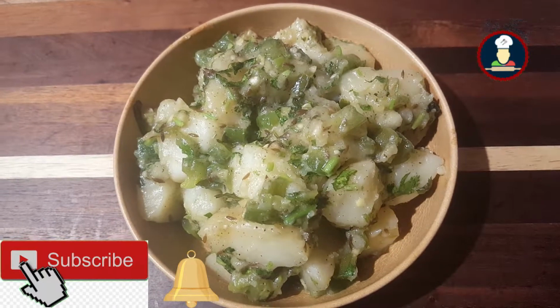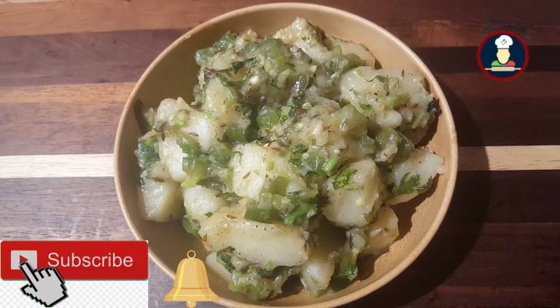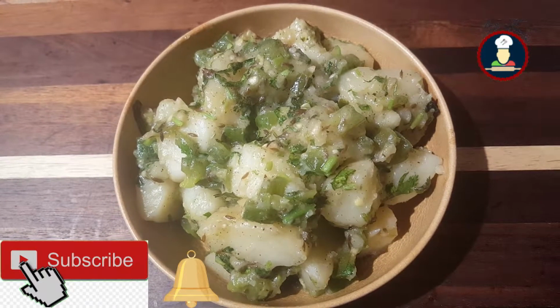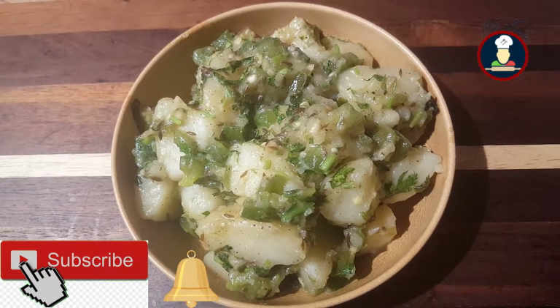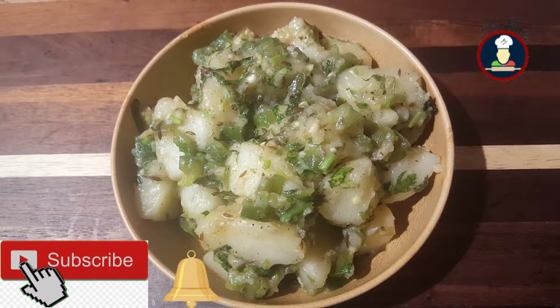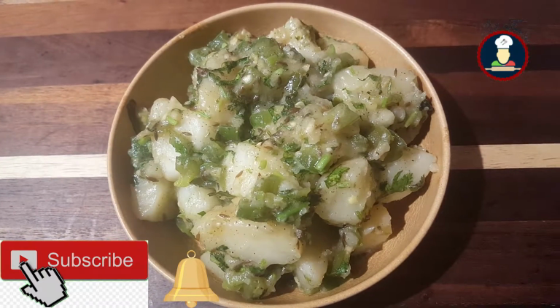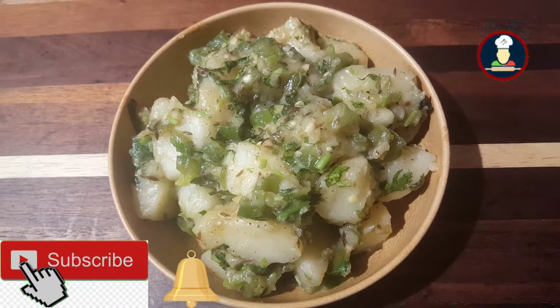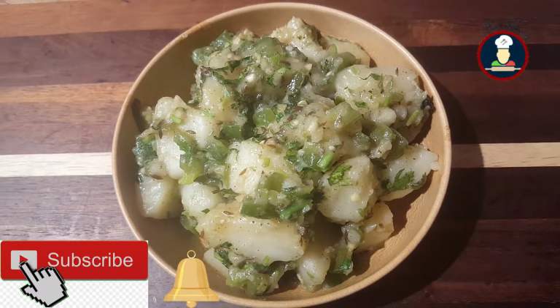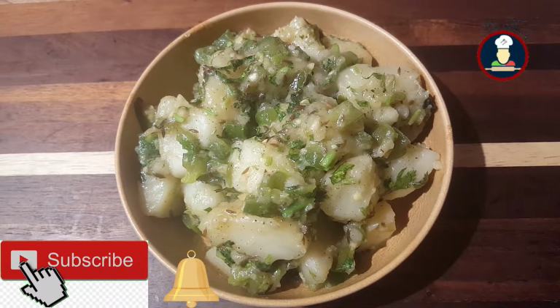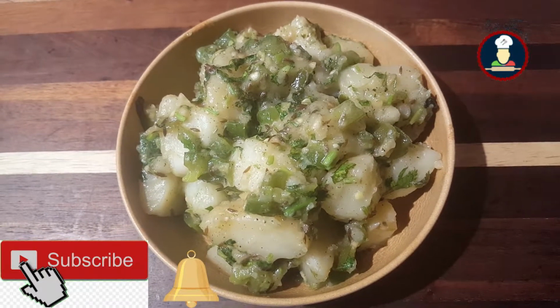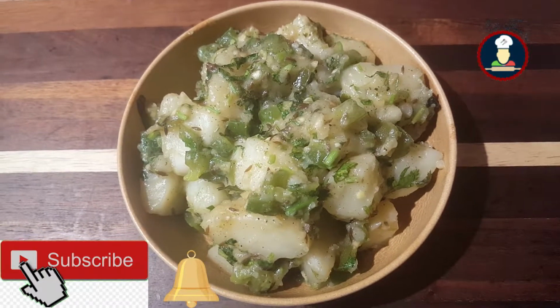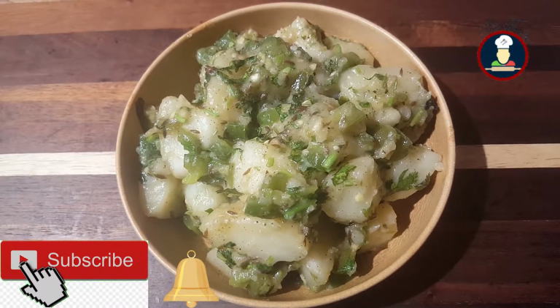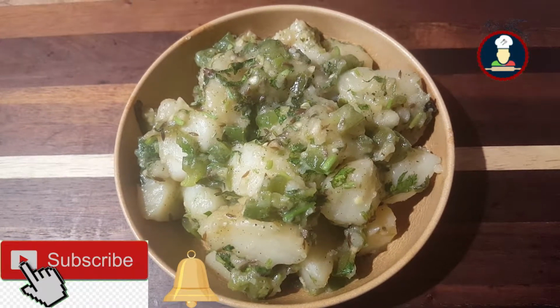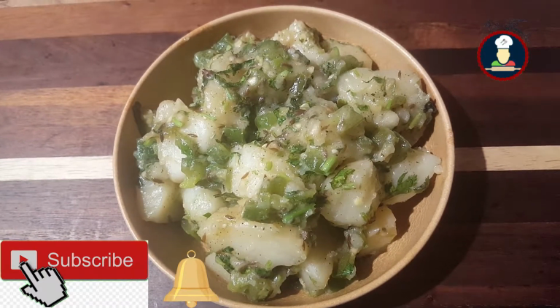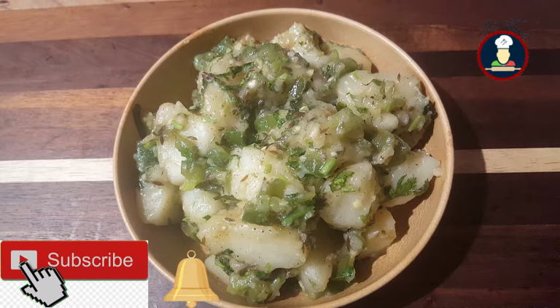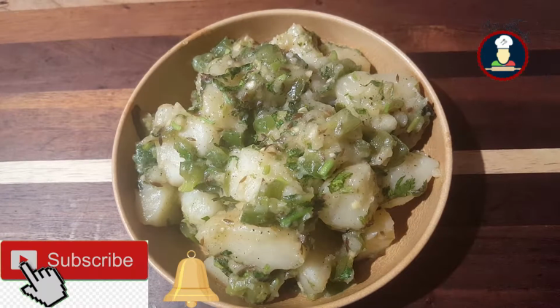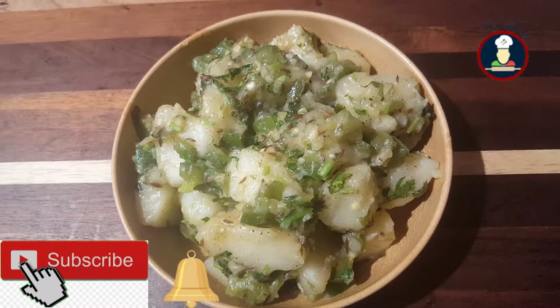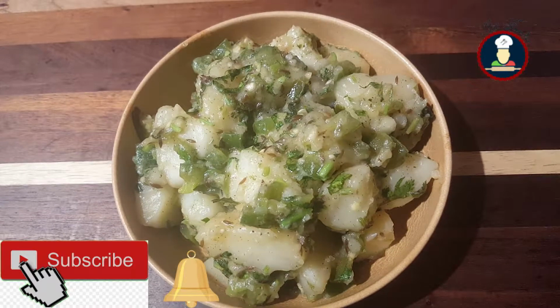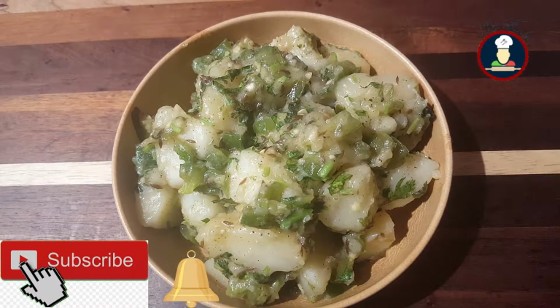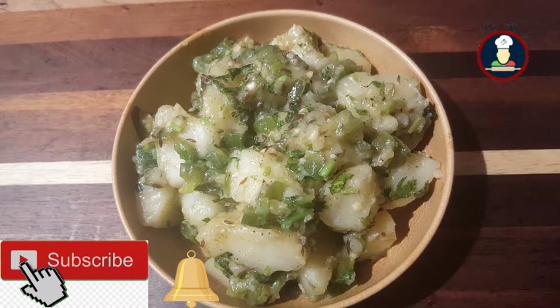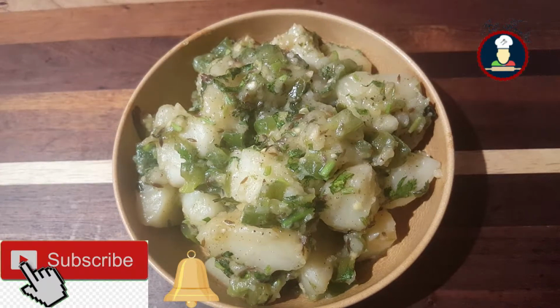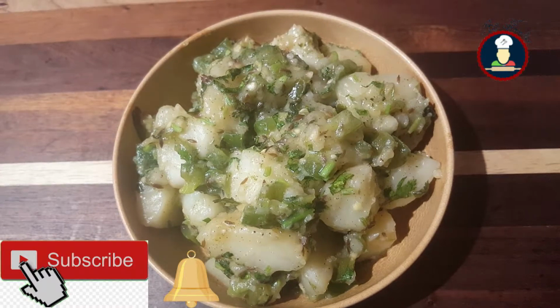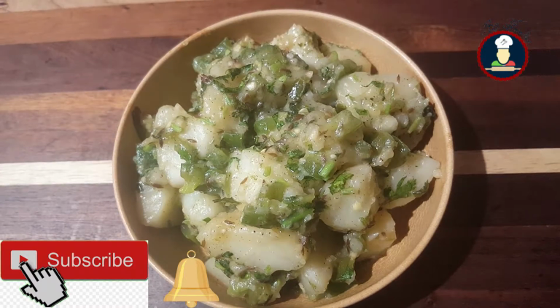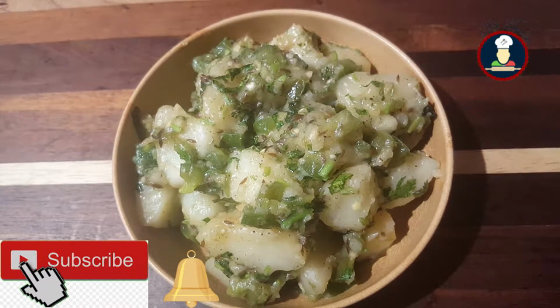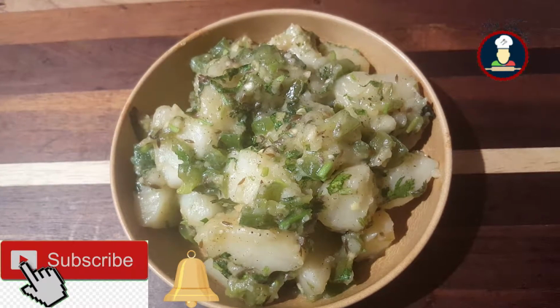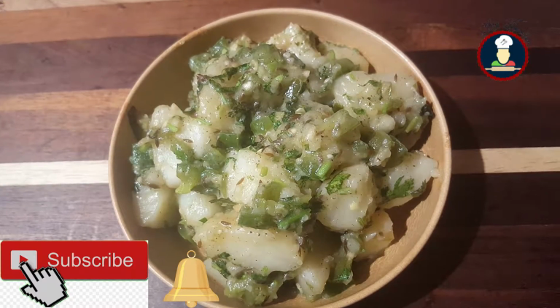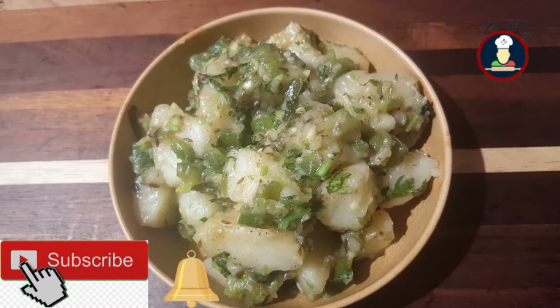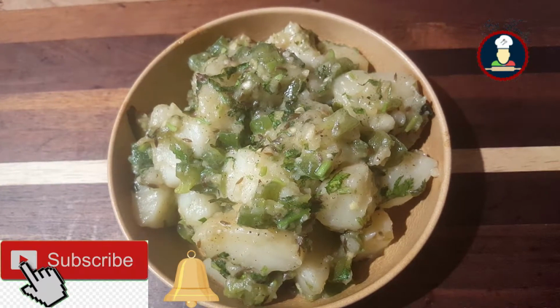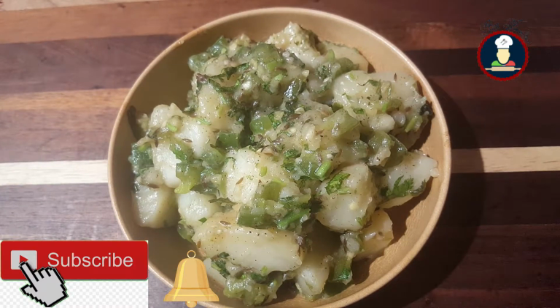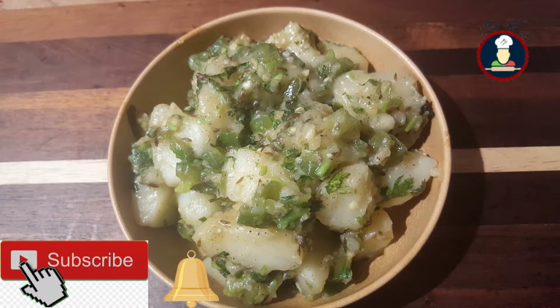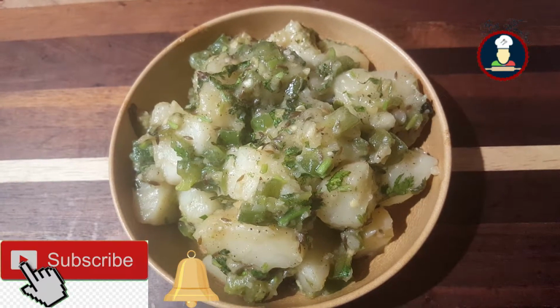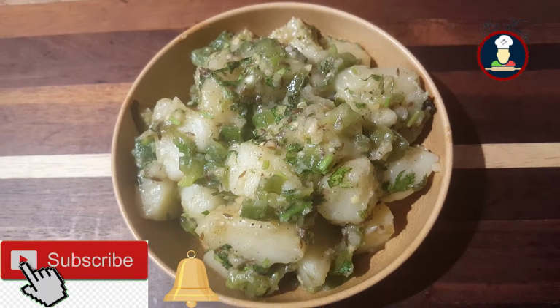Let's check the ingredients now to make simple dry potatoes for your fasting, for your family and friends.